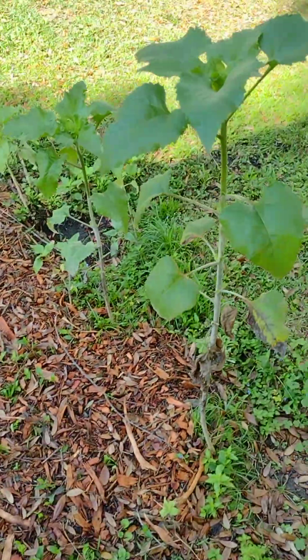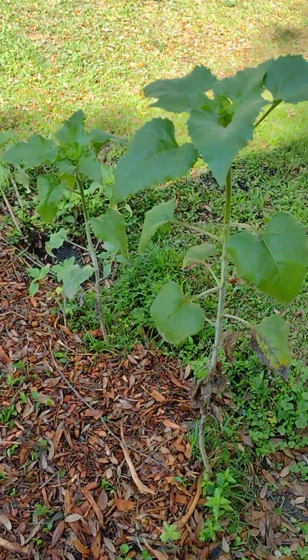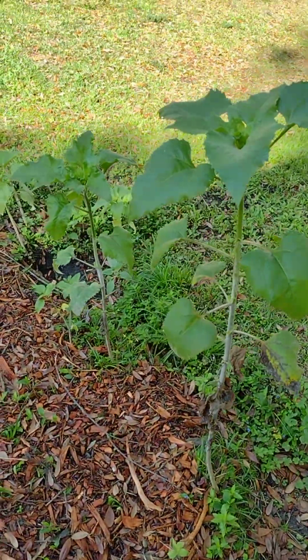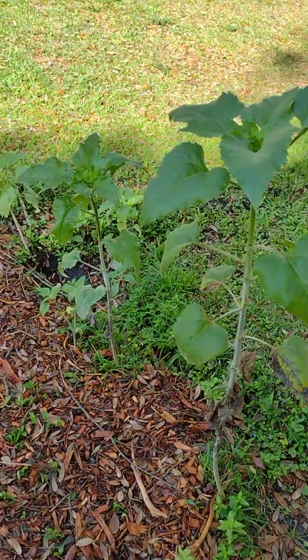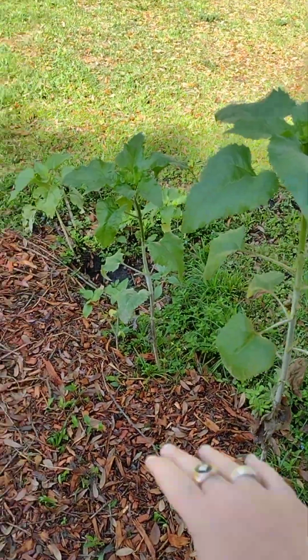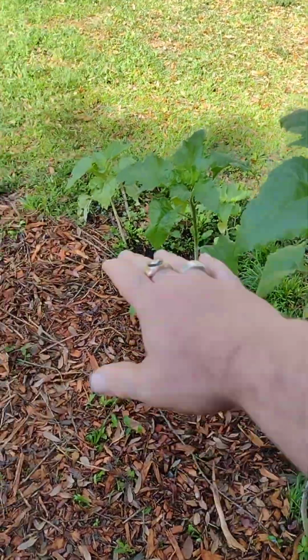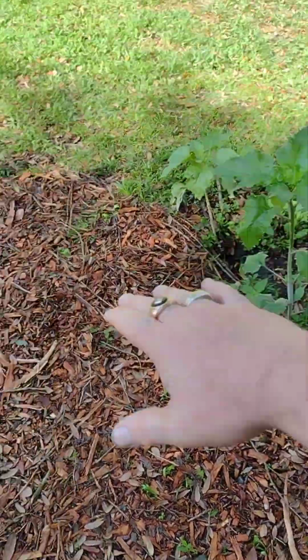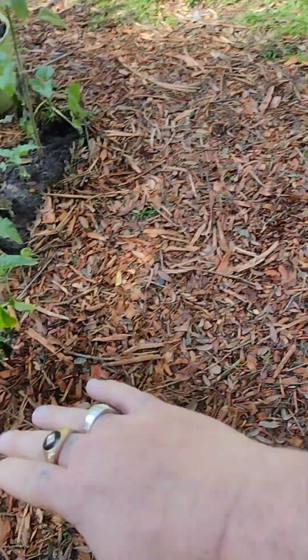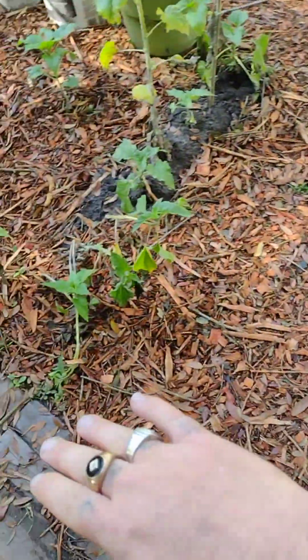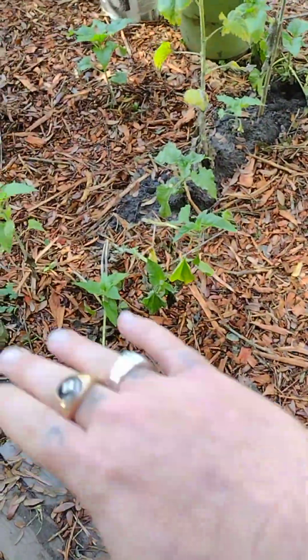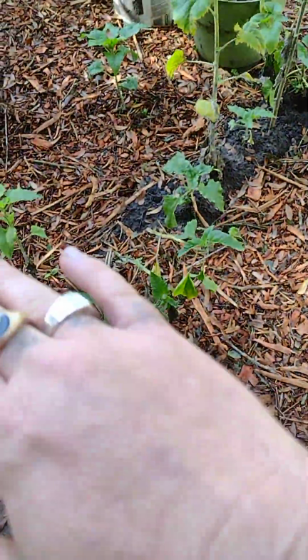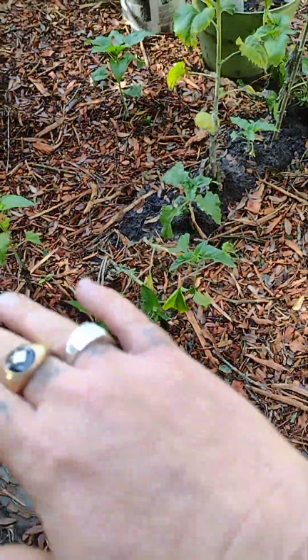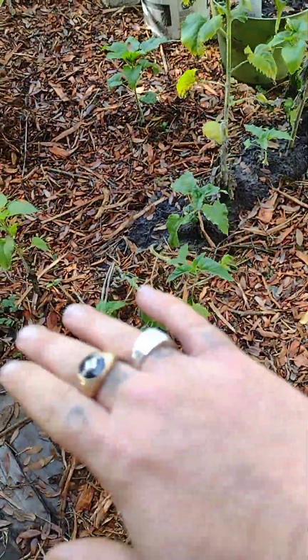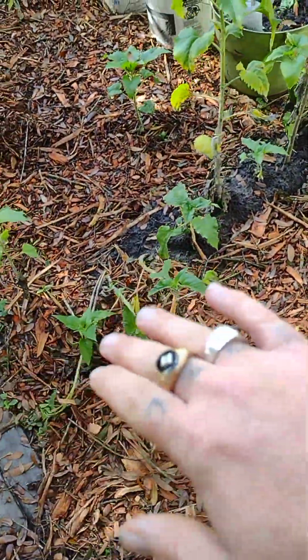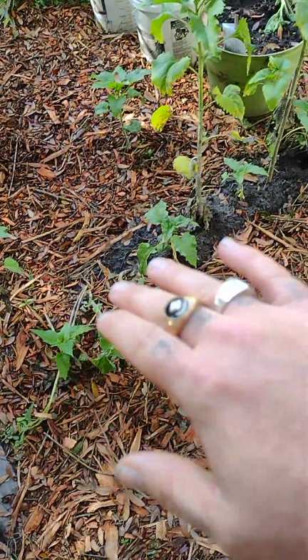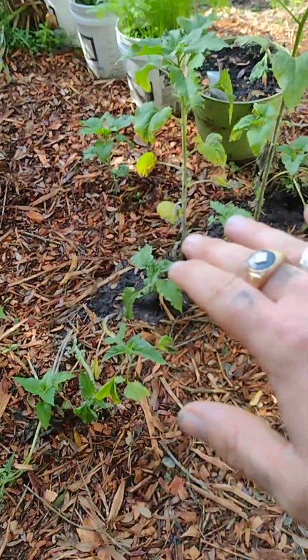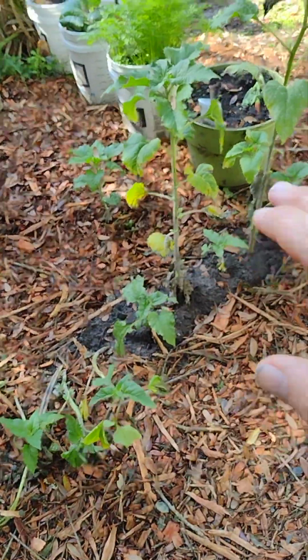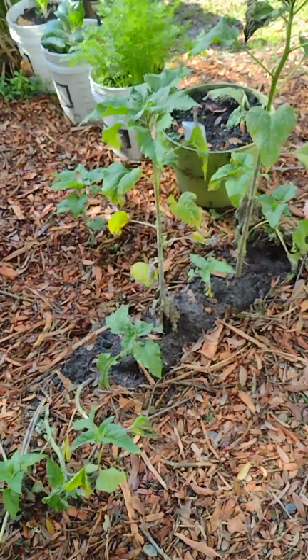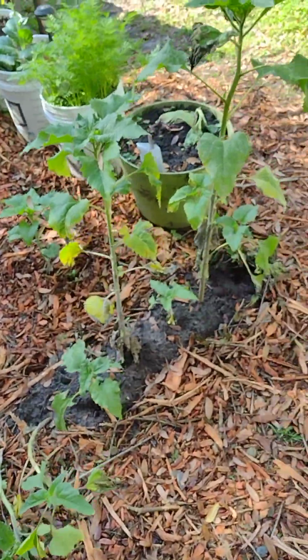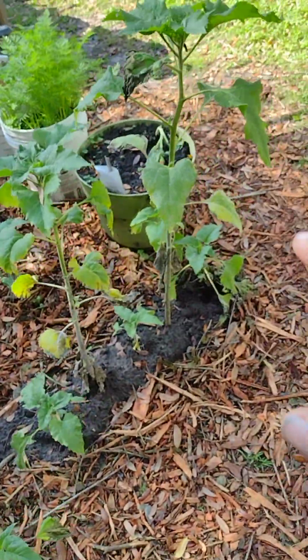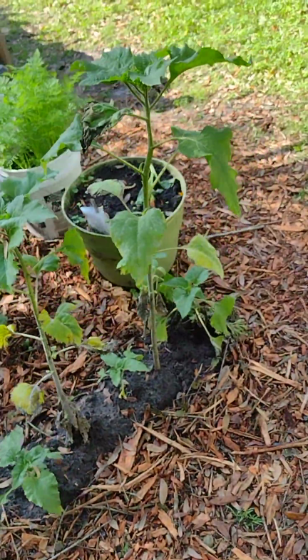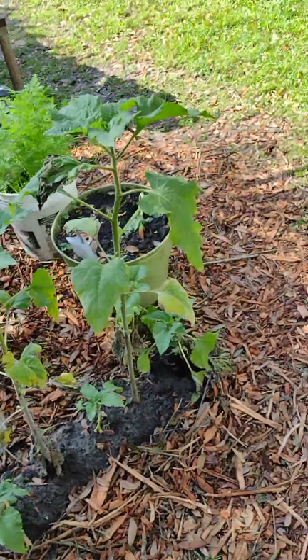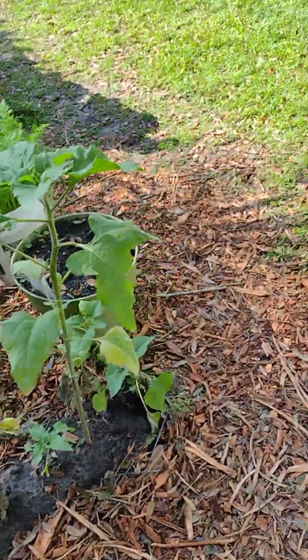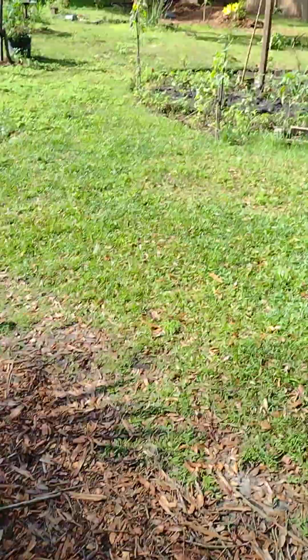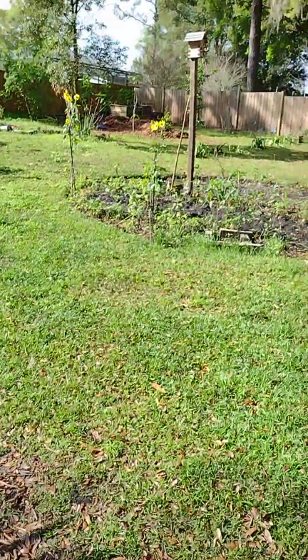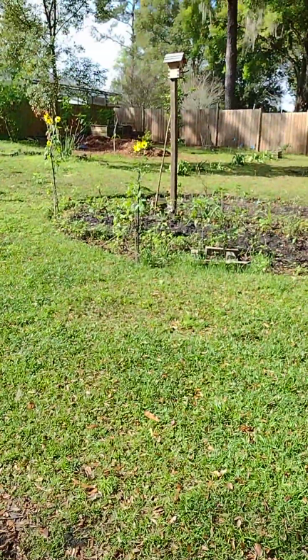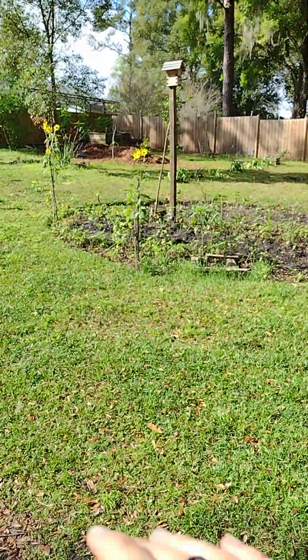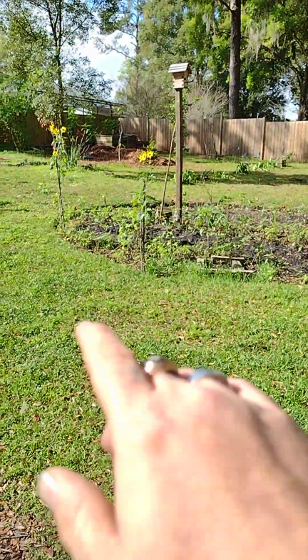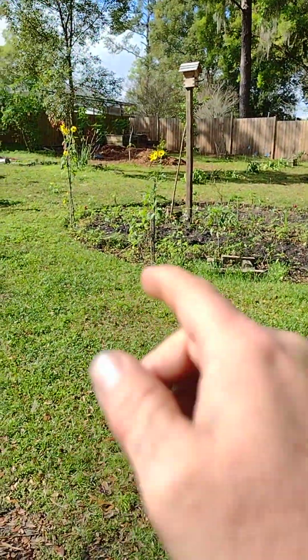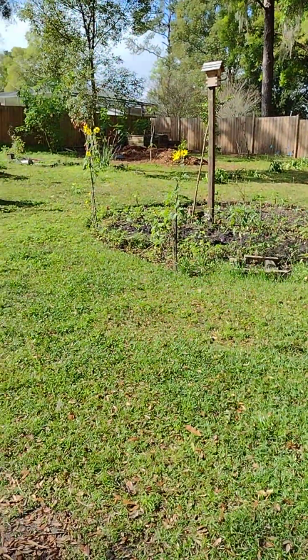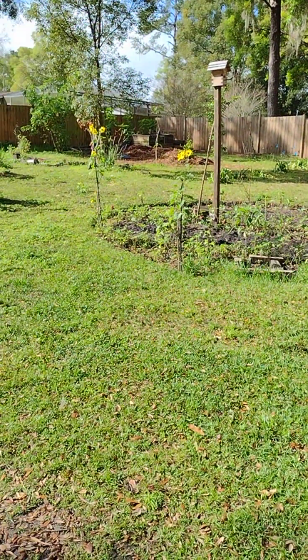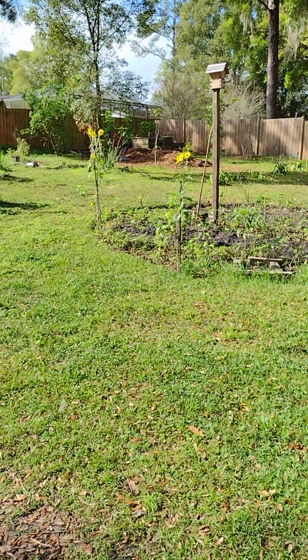I planted some more sunflowers so they can grow and look like these right here.